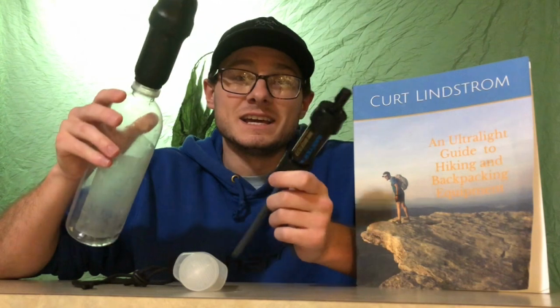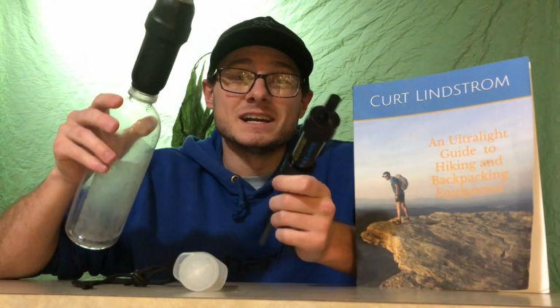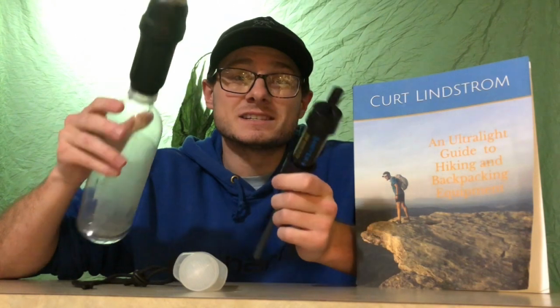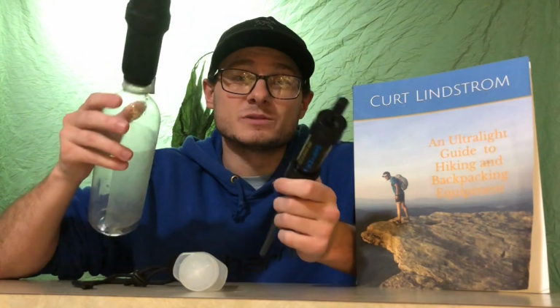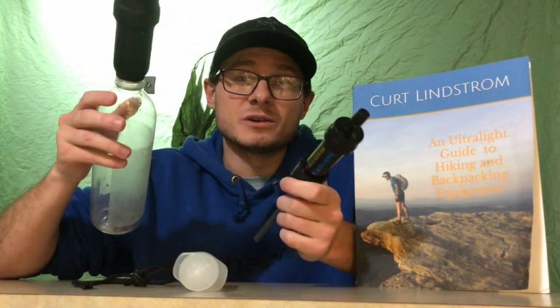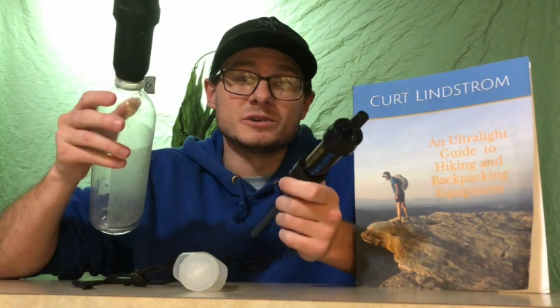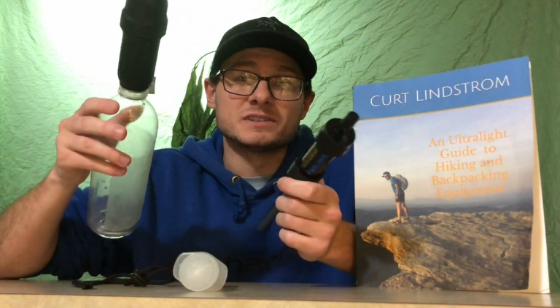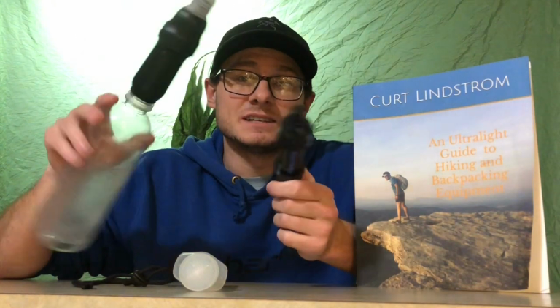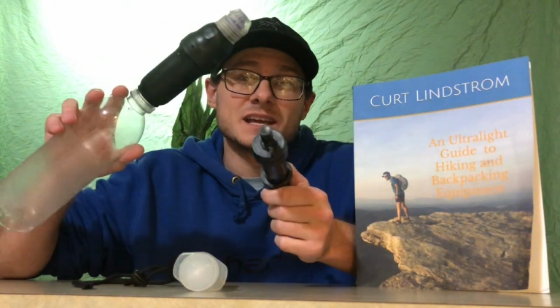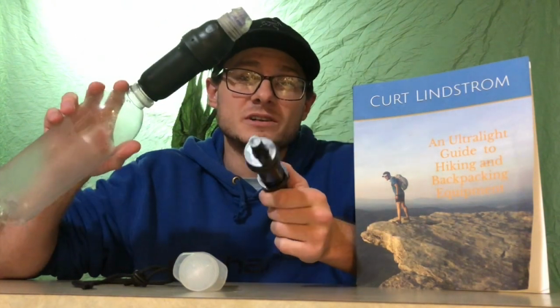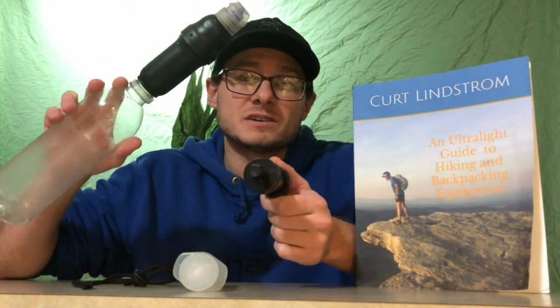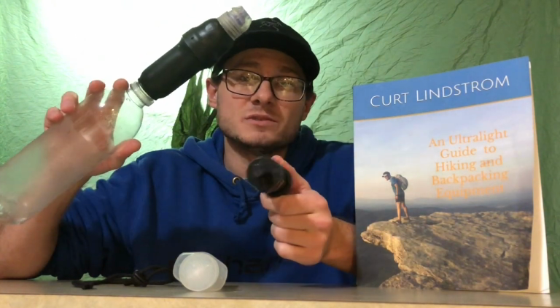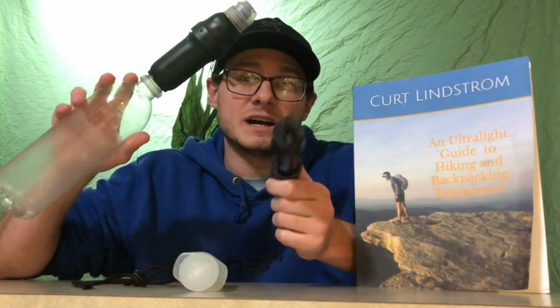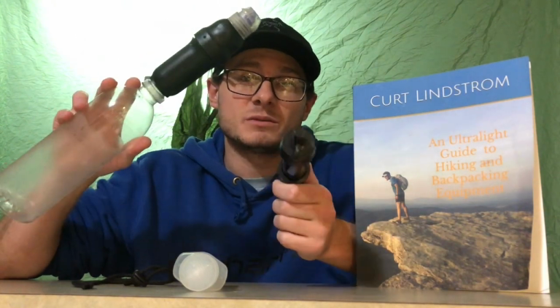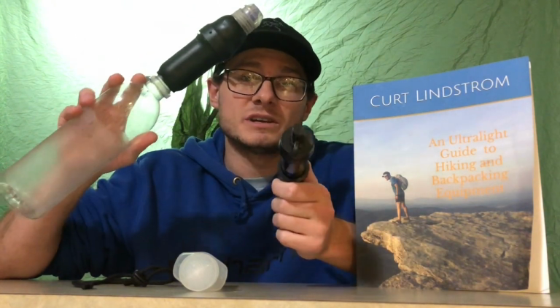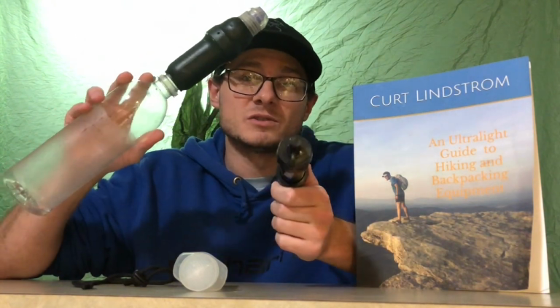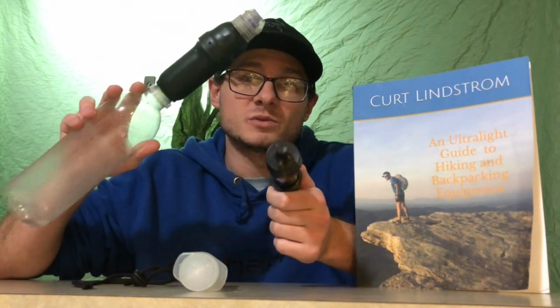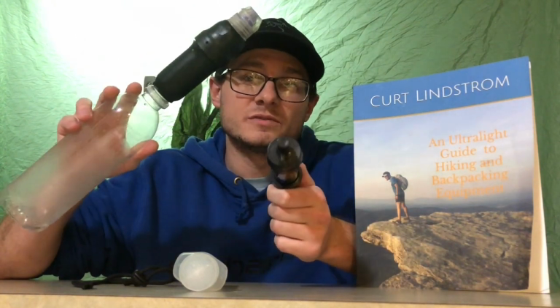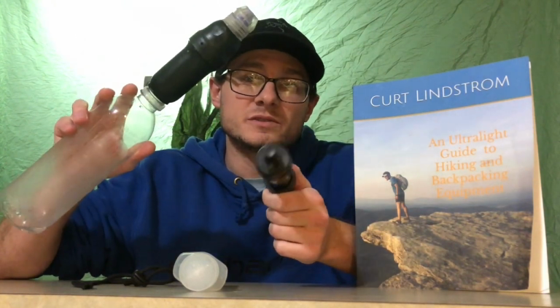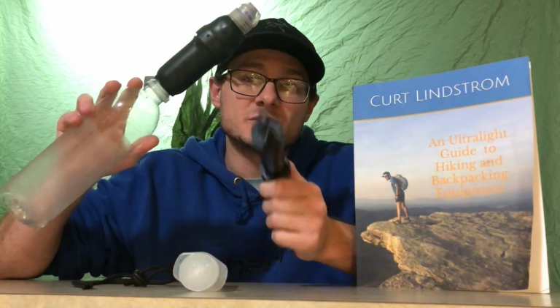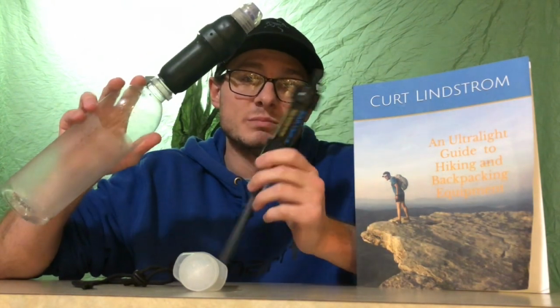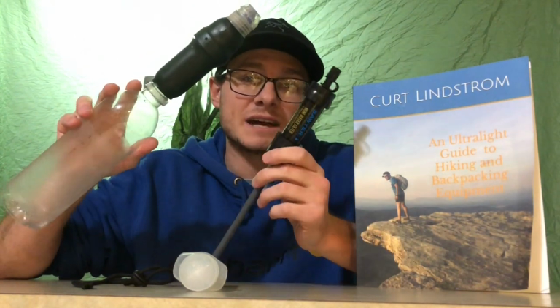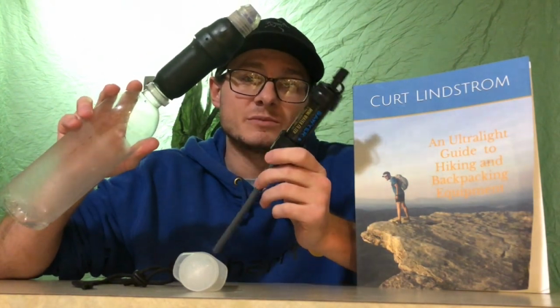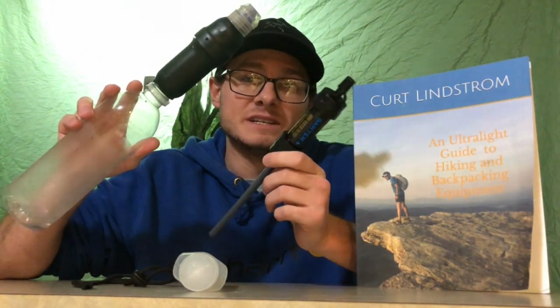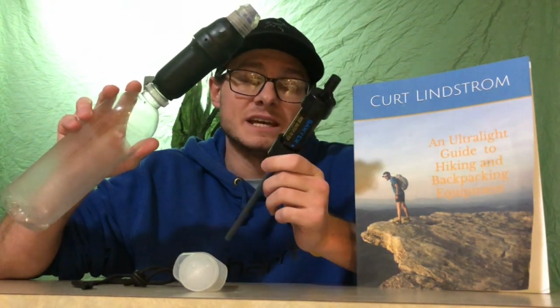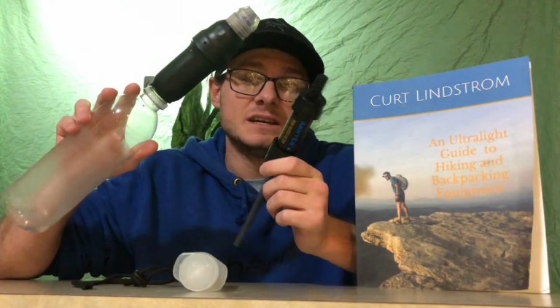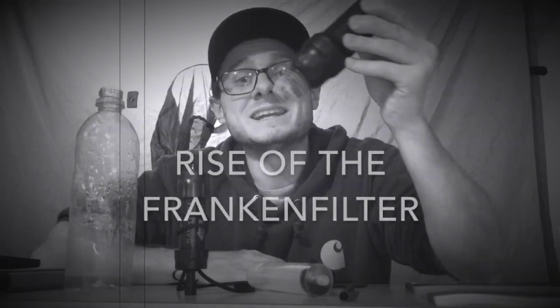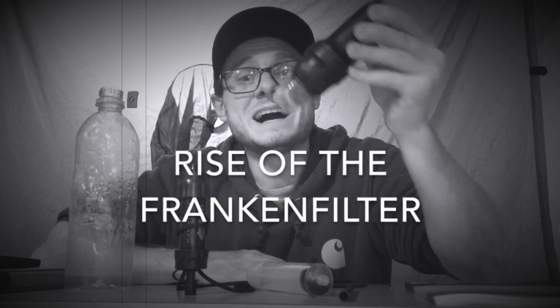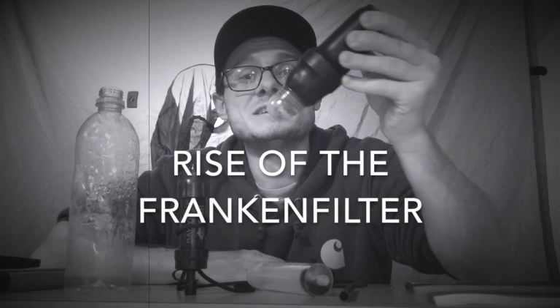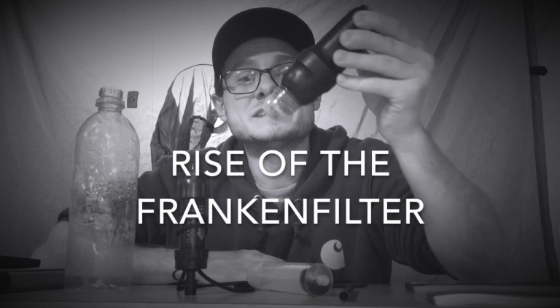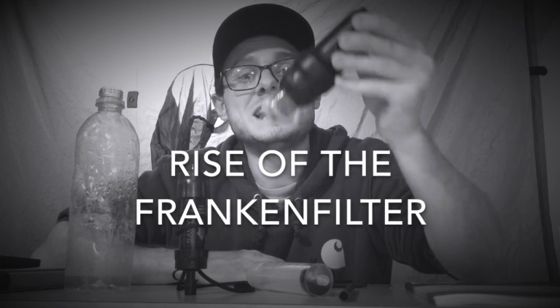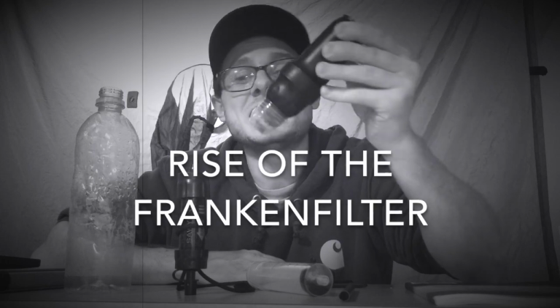Hey guys, I'm Songbird Ultralight, and today I'm going to talk to you about how to bring your Sawyer filters back from the dead. It's alive!